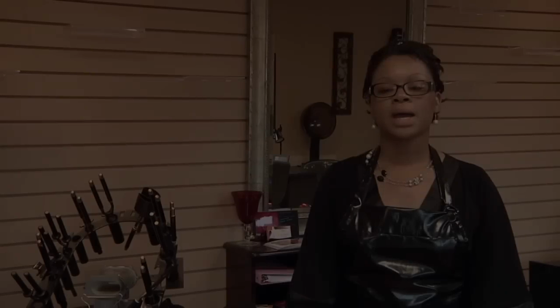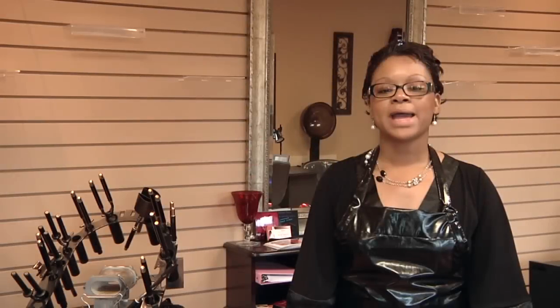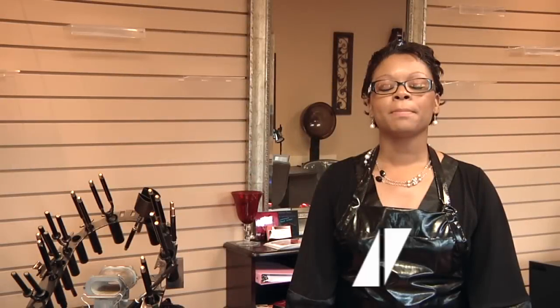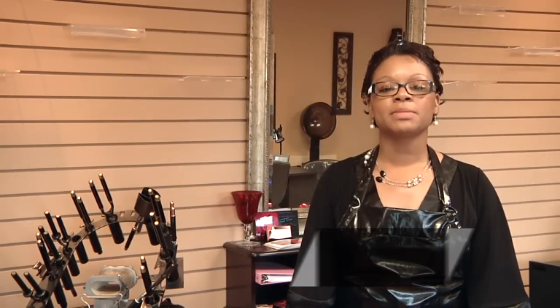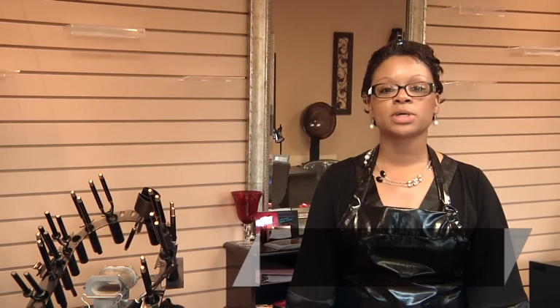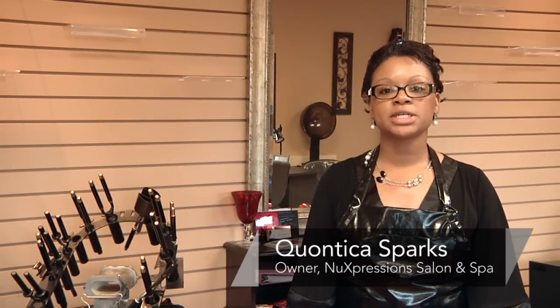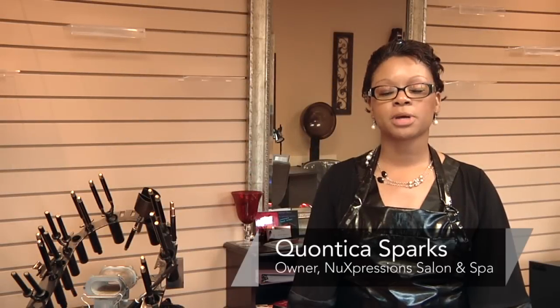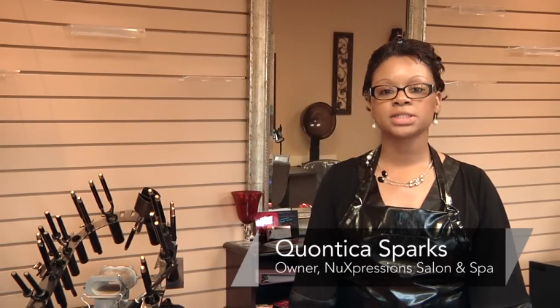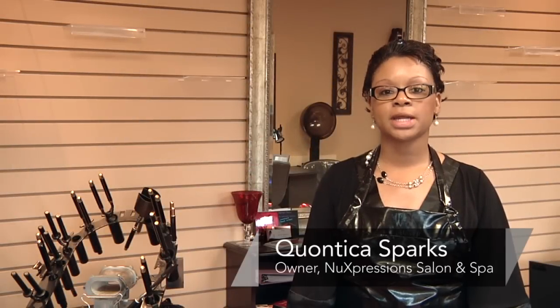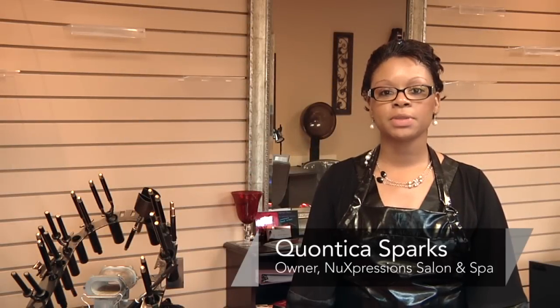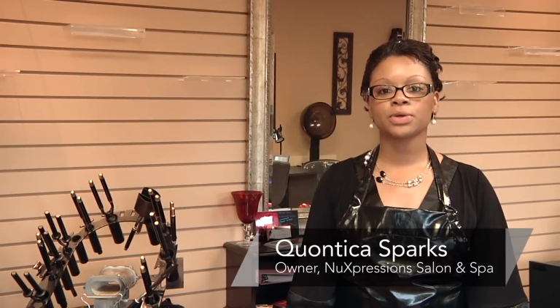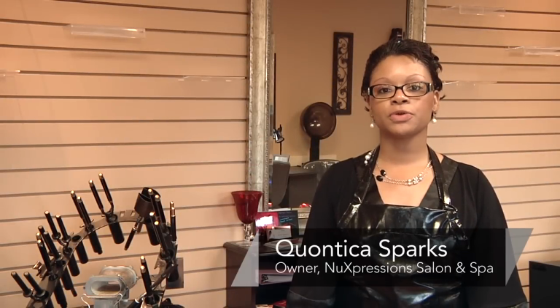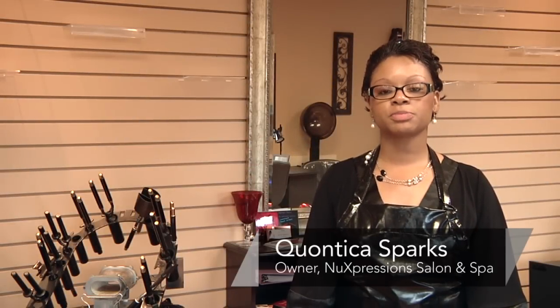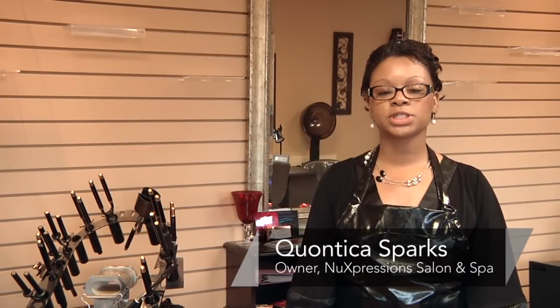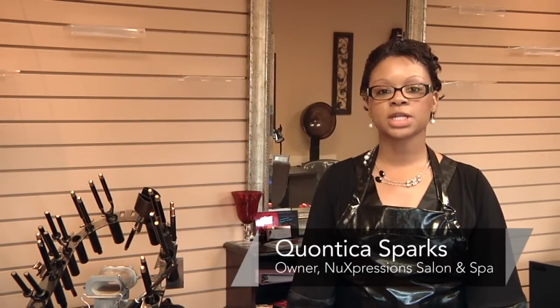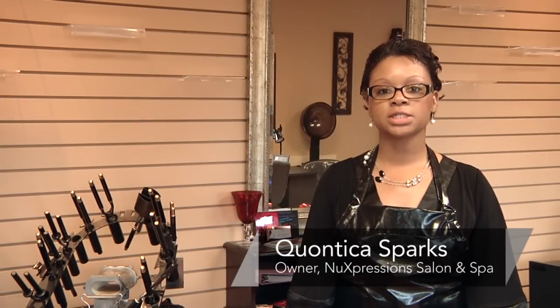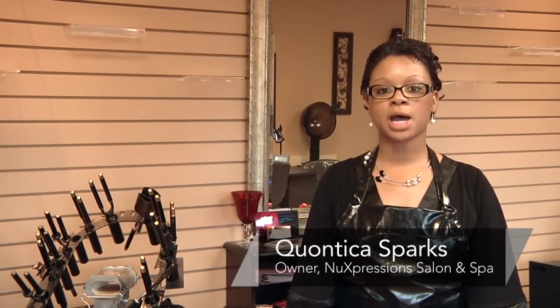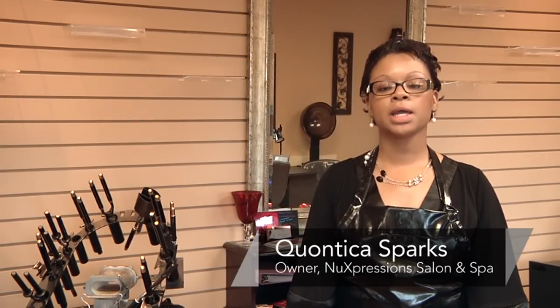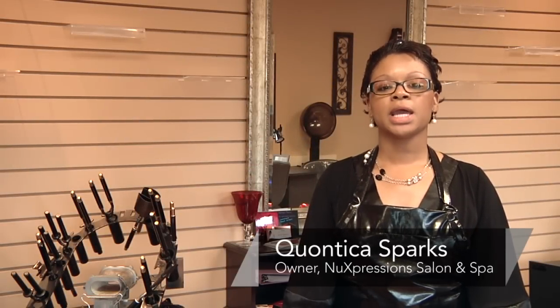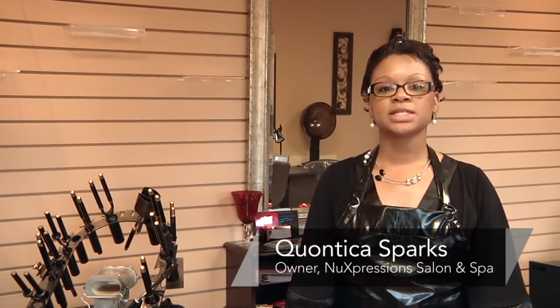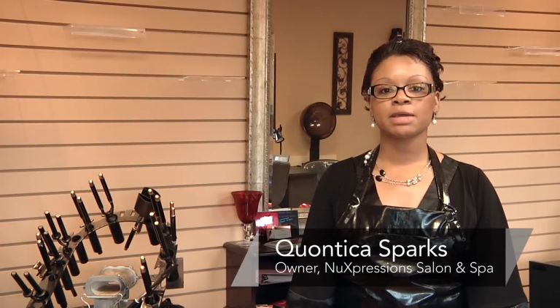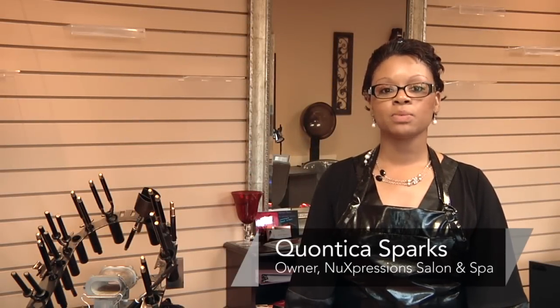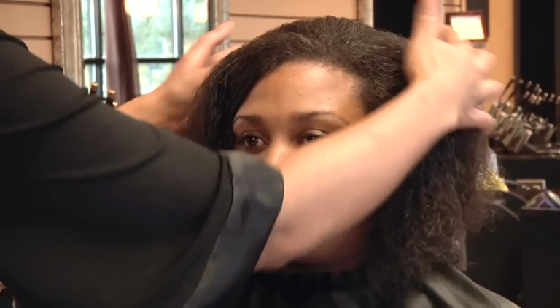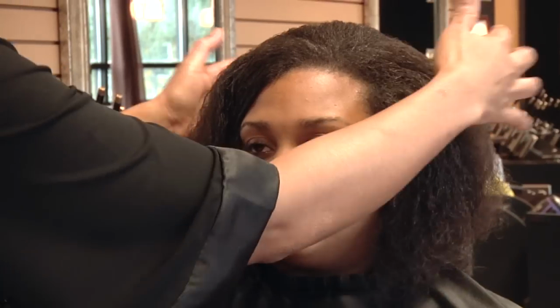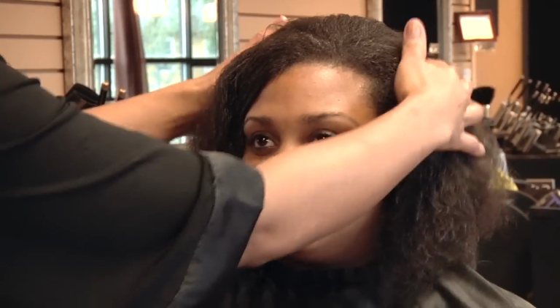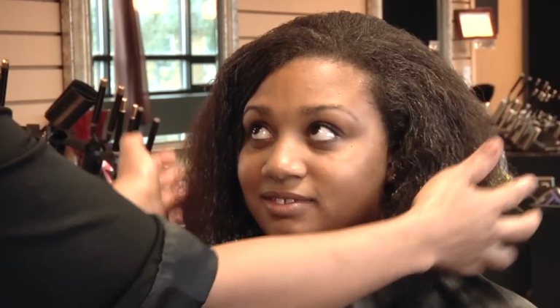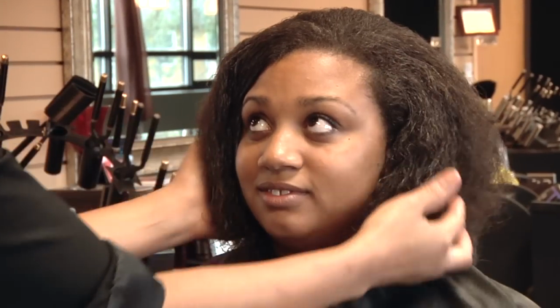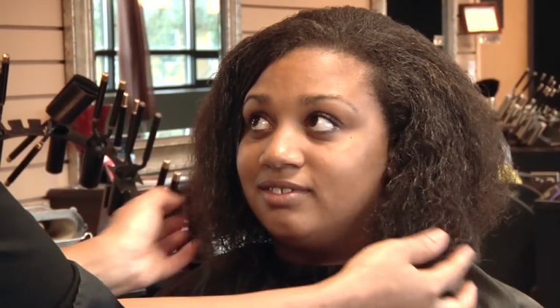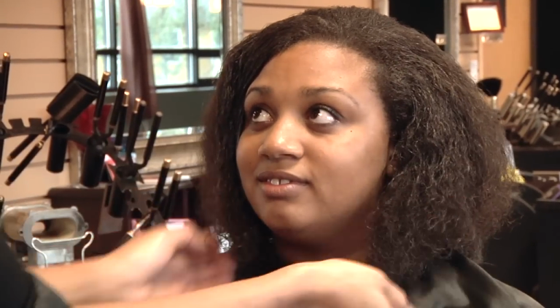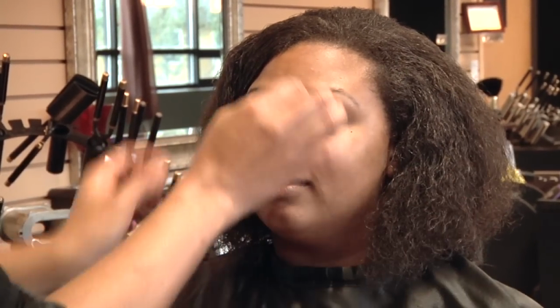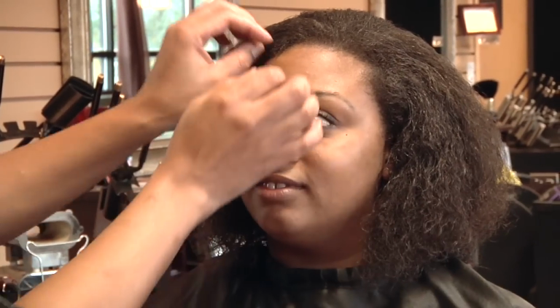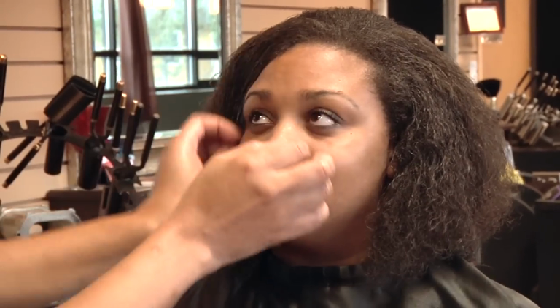Hi, my name is Quontica Sparks, and I'm the owner of New Expression Salon and Spa. This segment will be on how to care for curly hair.